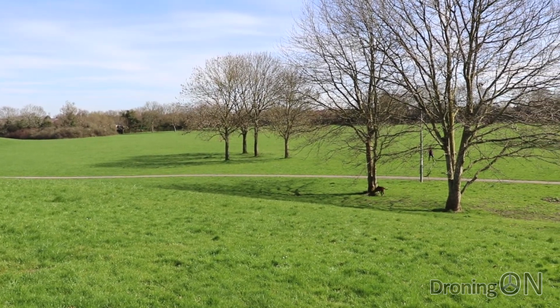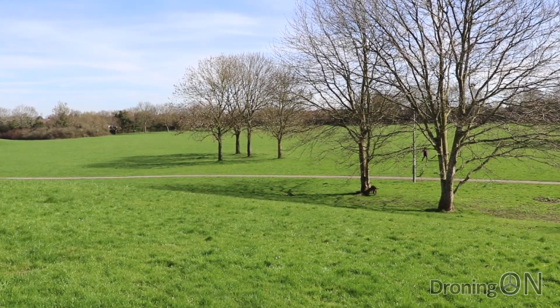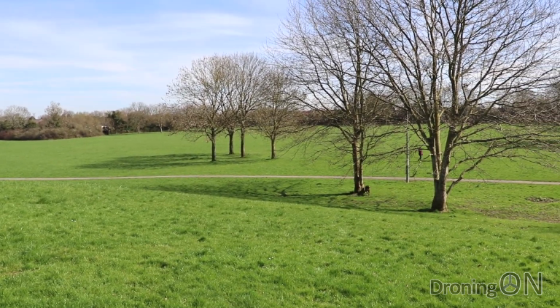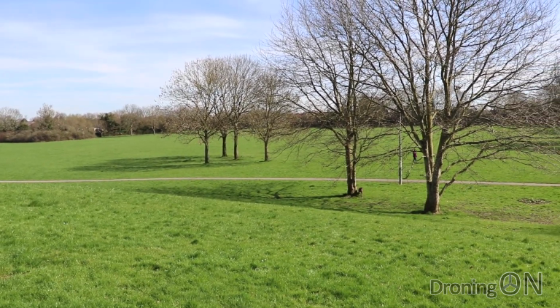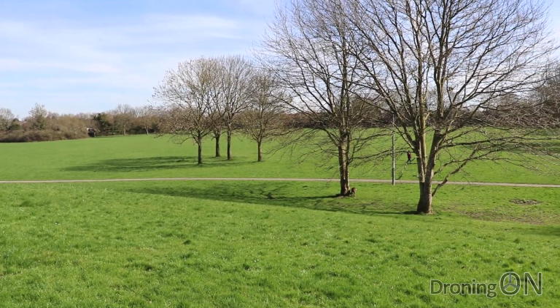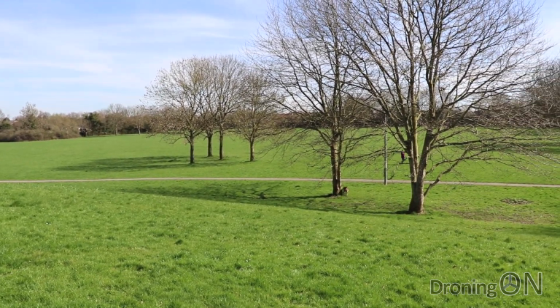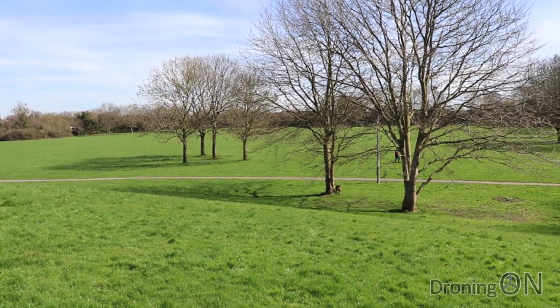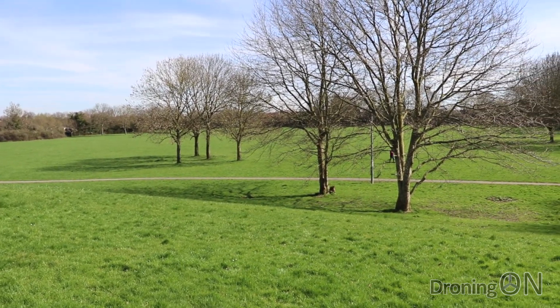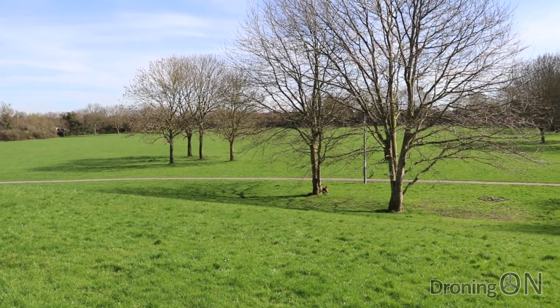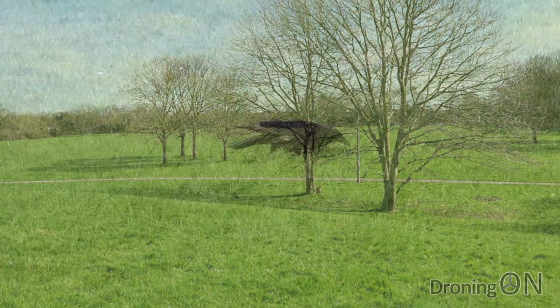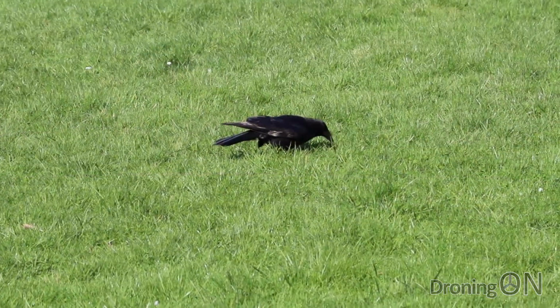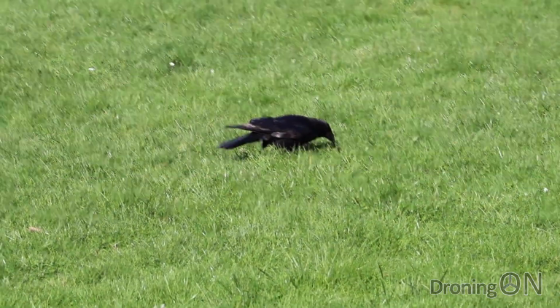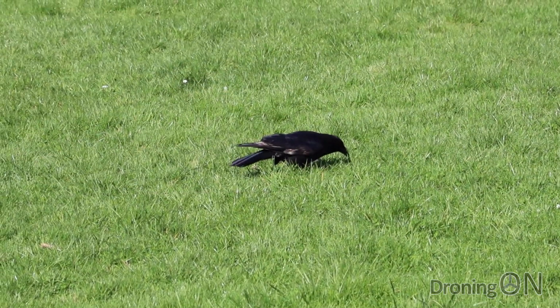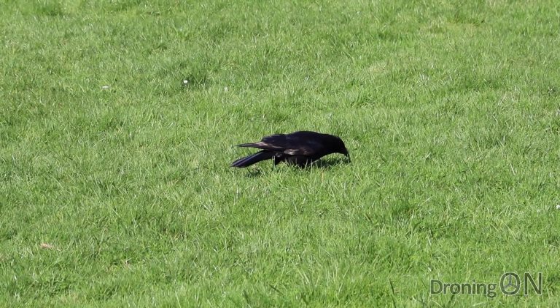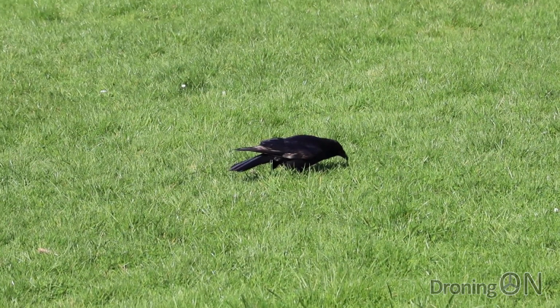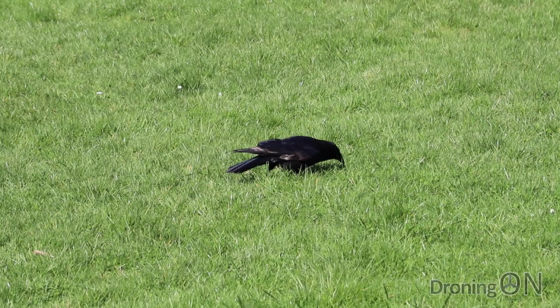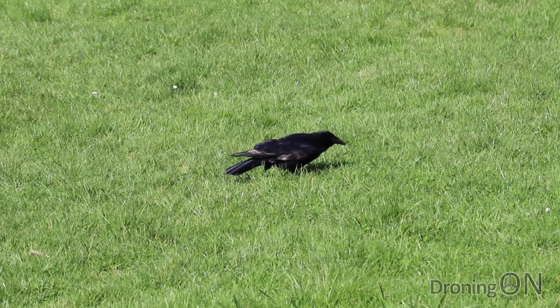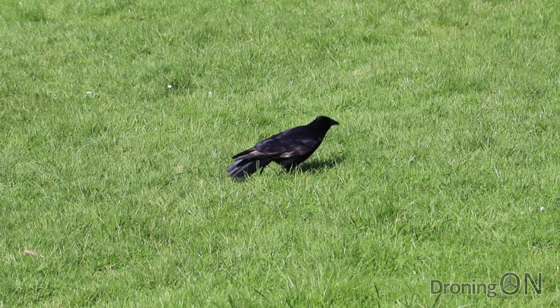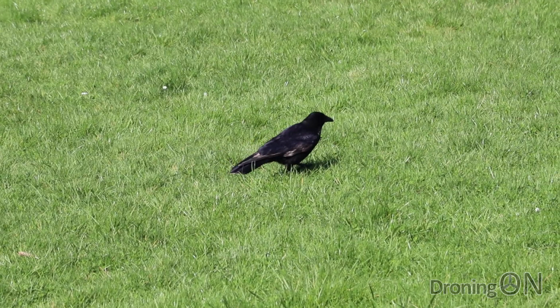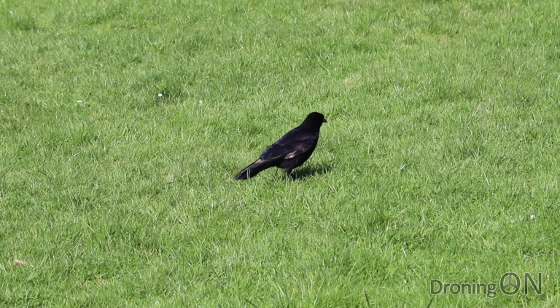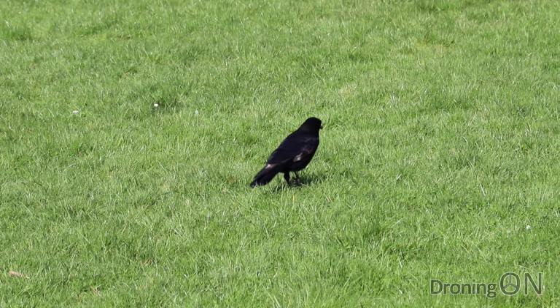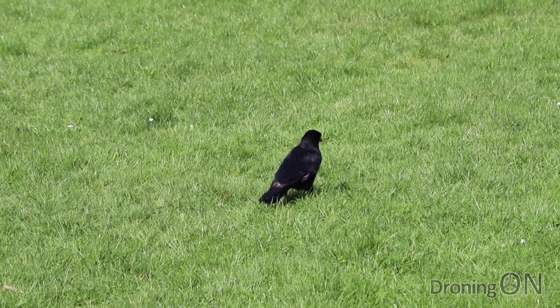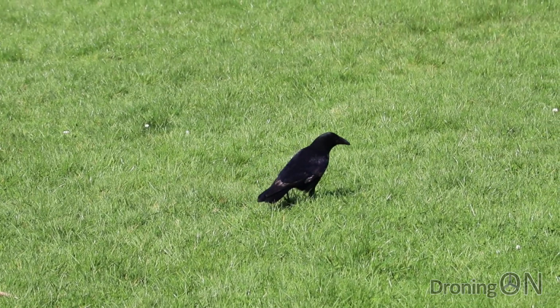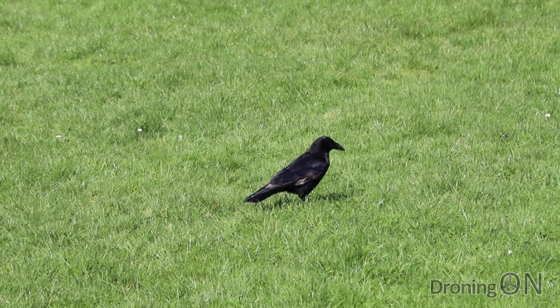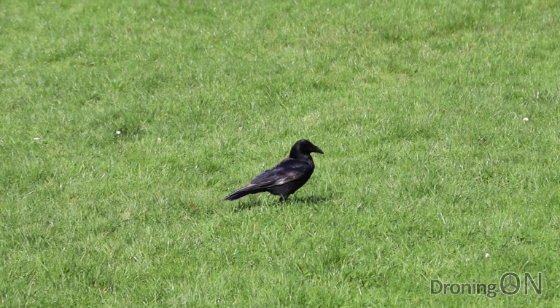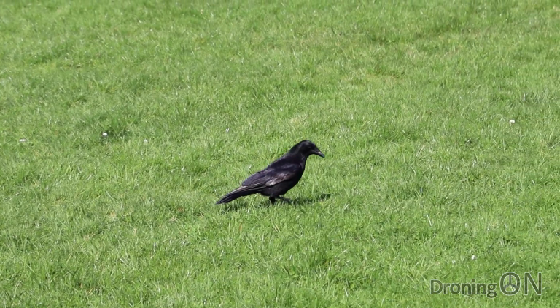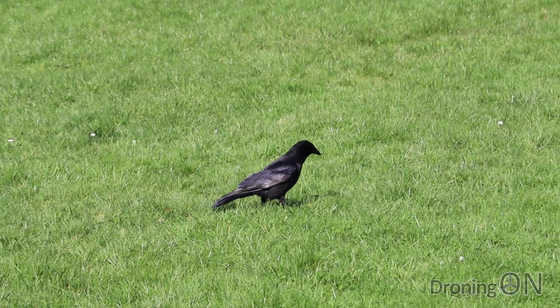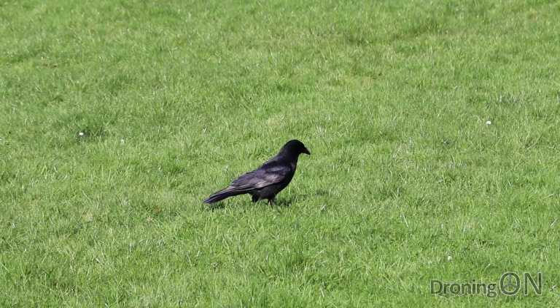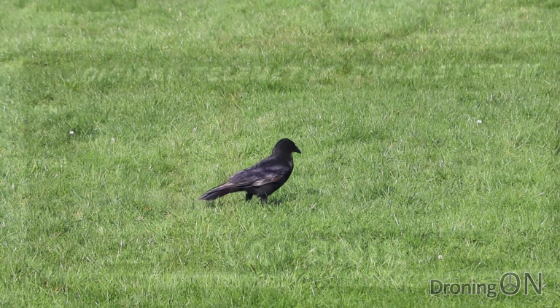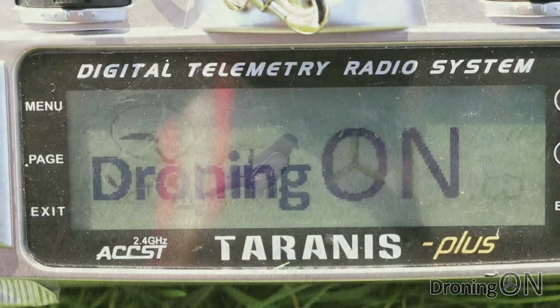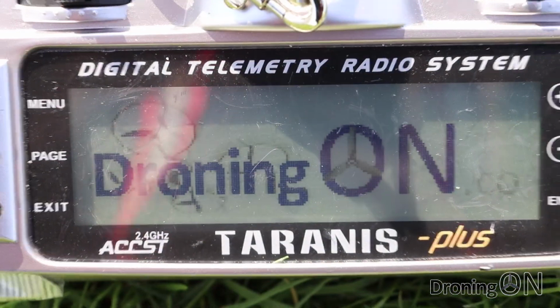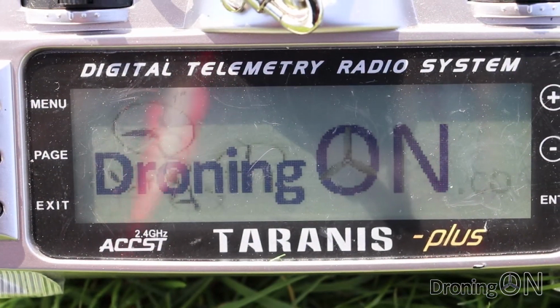Hi, I'm Ash from Droning On. The sun is shining and it's flight test day for the King Kong Q90.